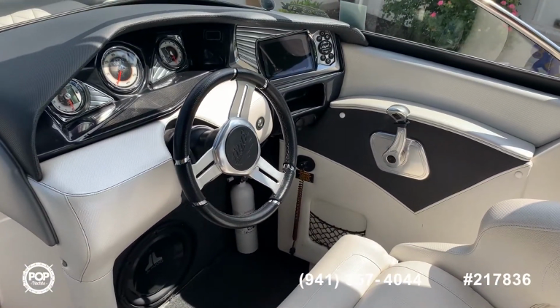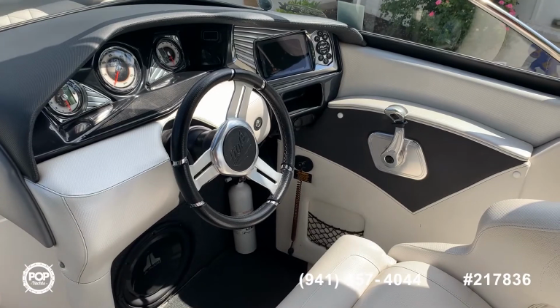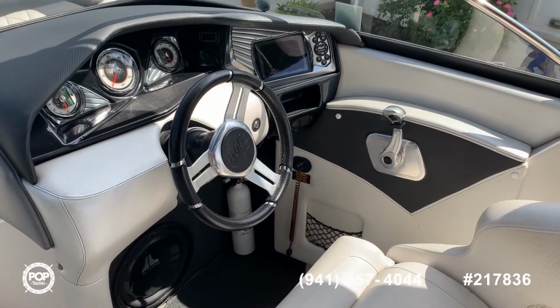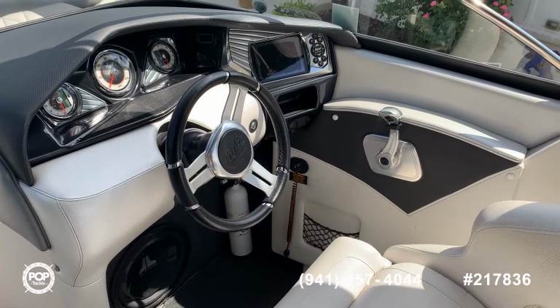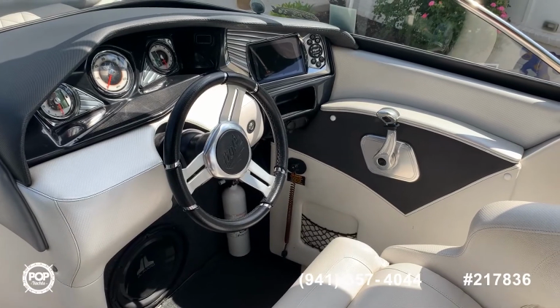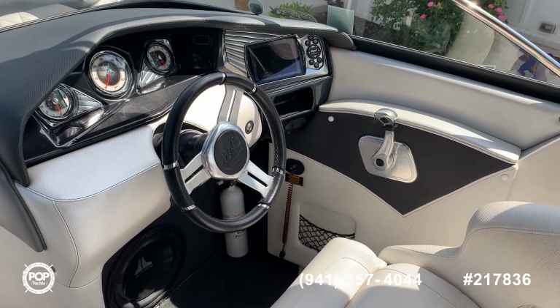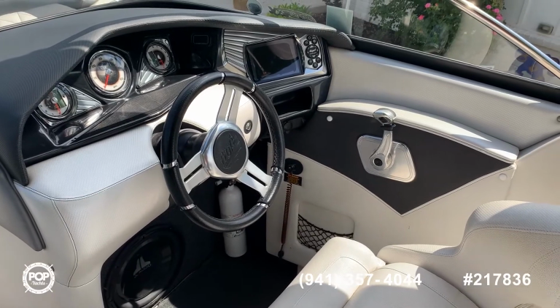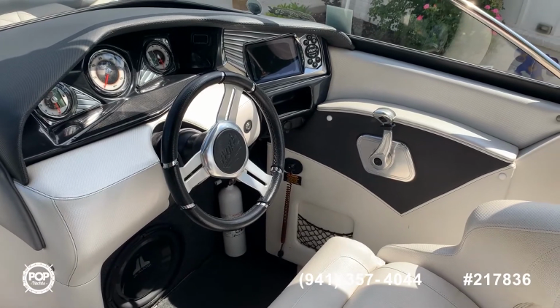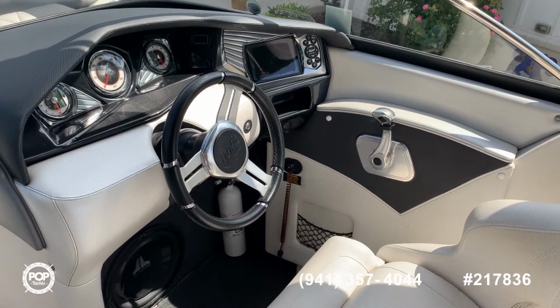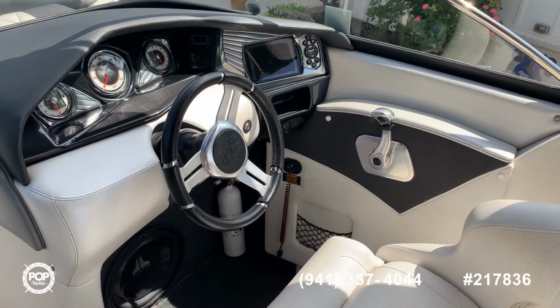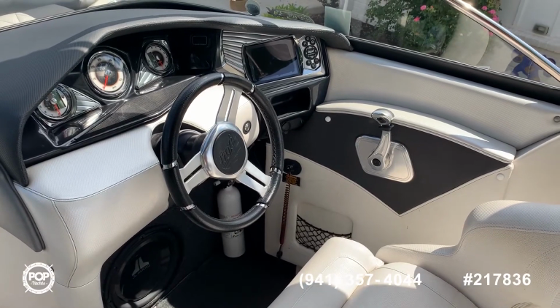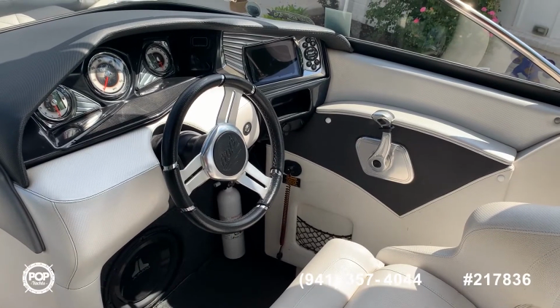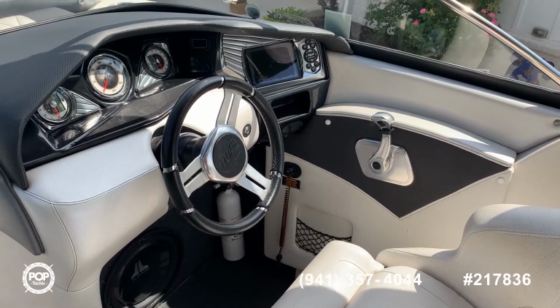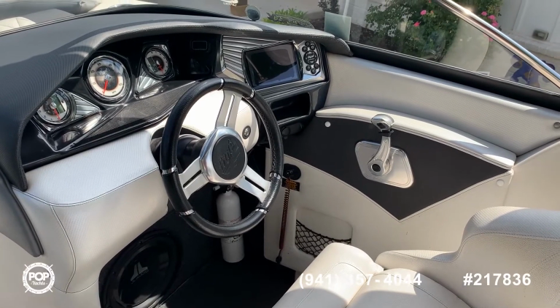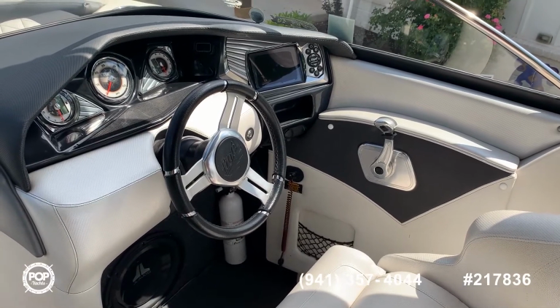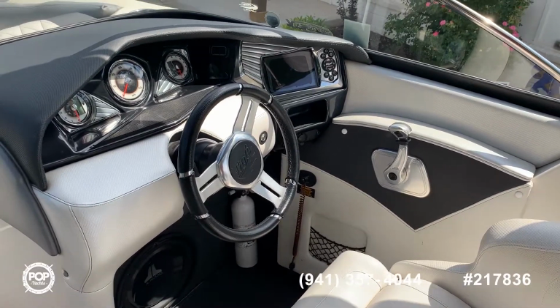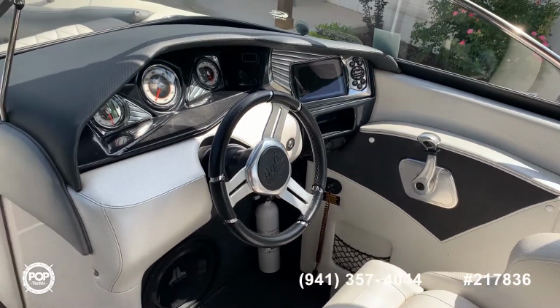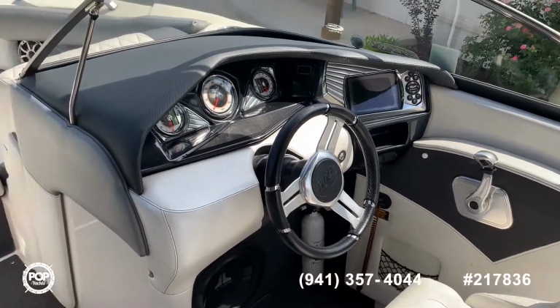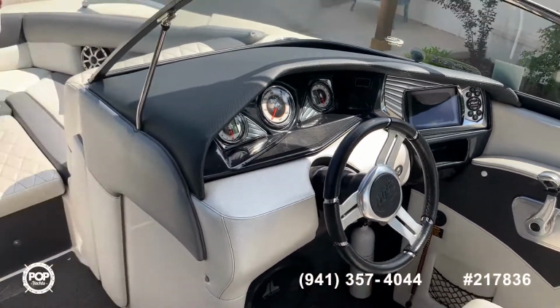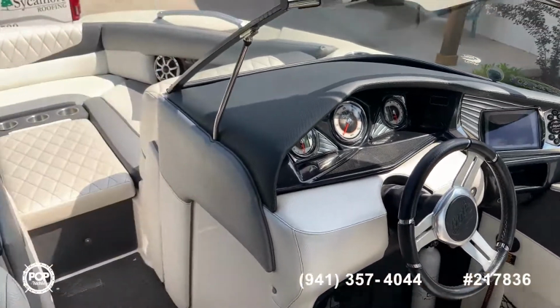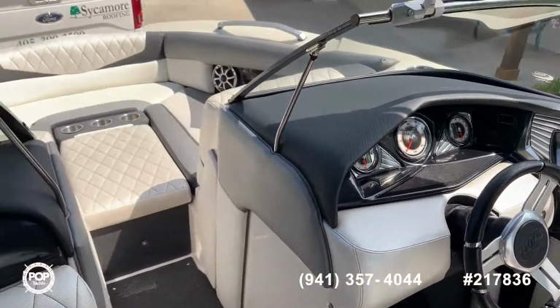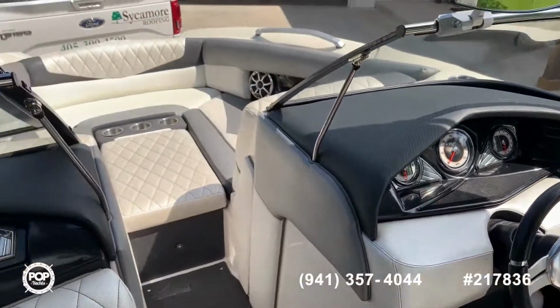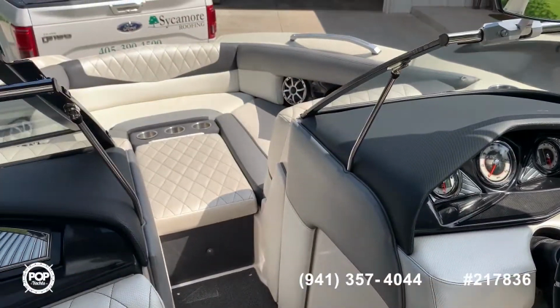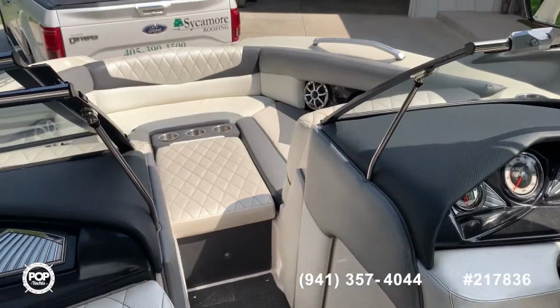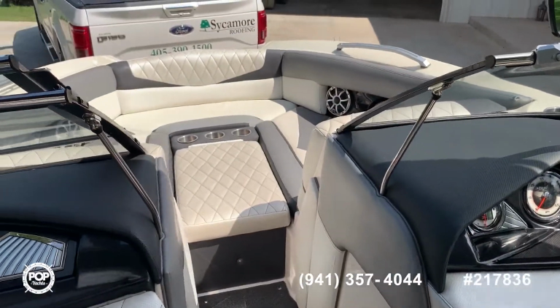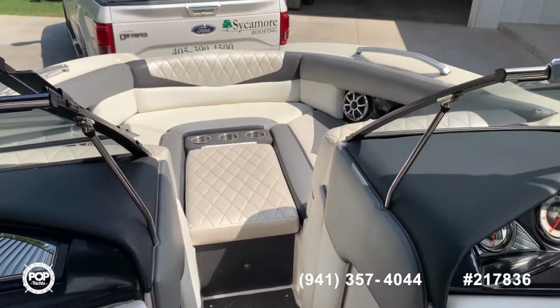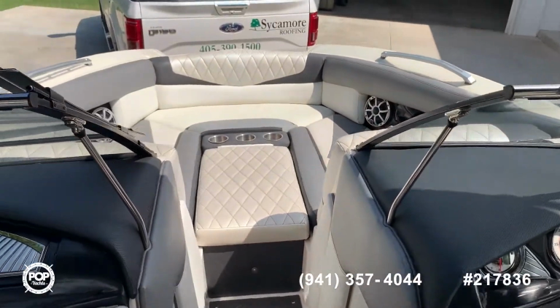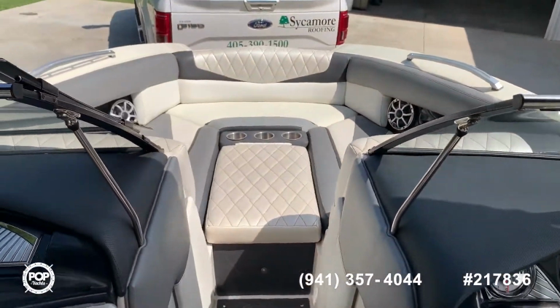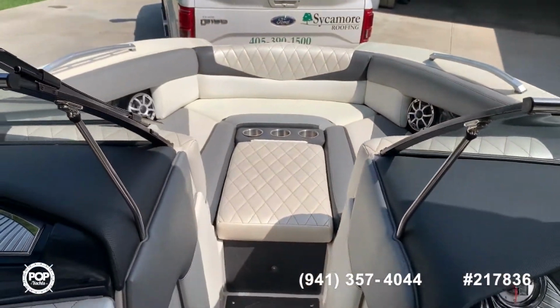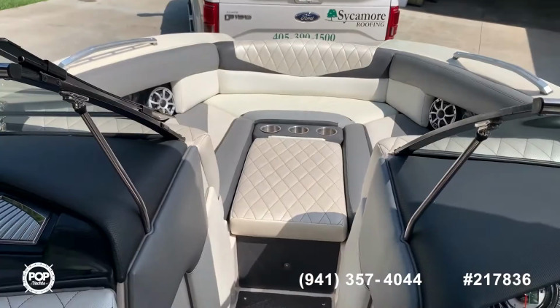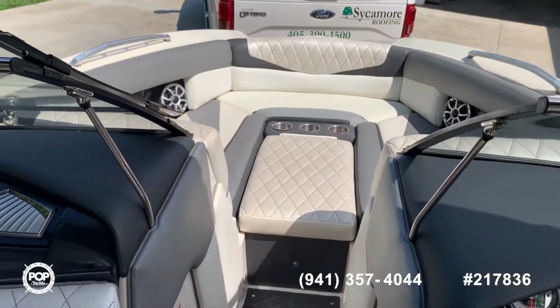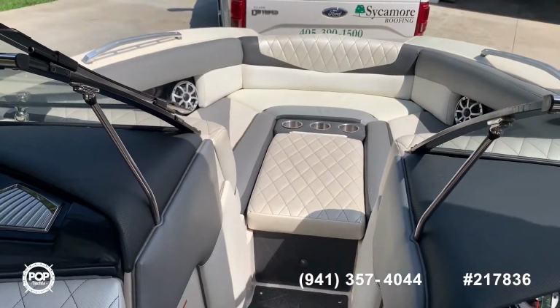Taiga RZ4, located in Choctaw, Oklahoma. Pop Yachts.